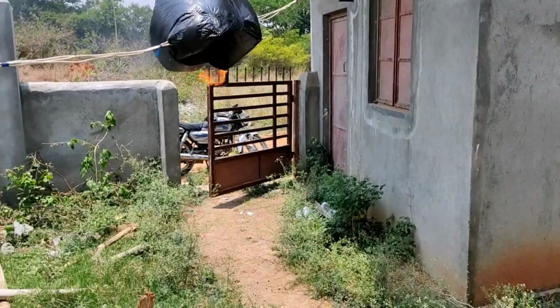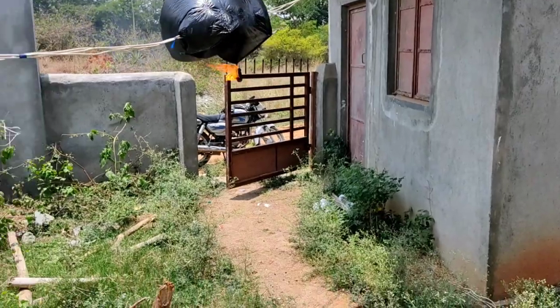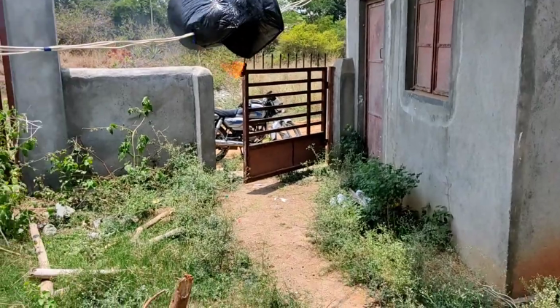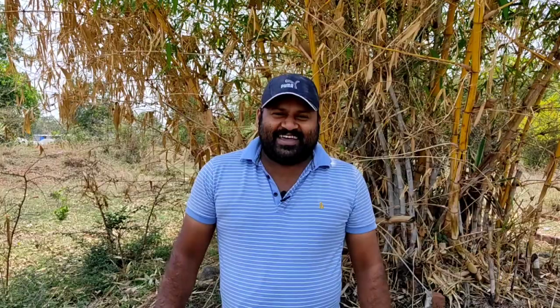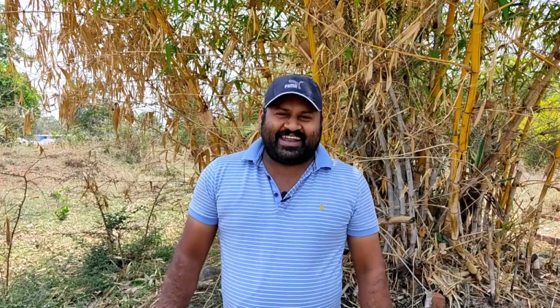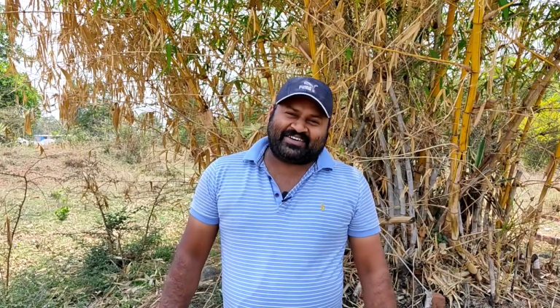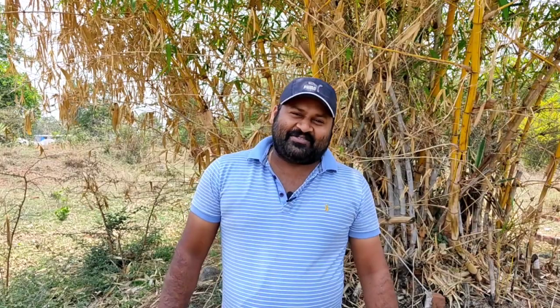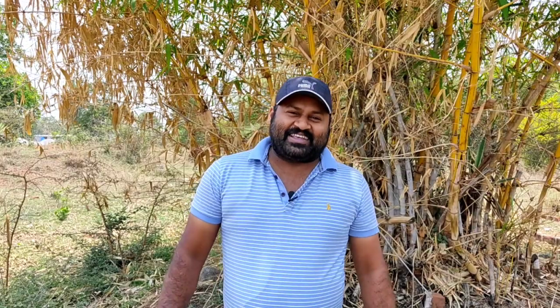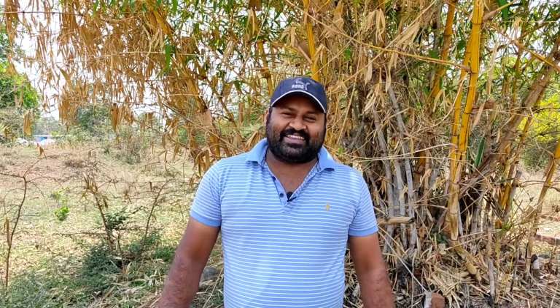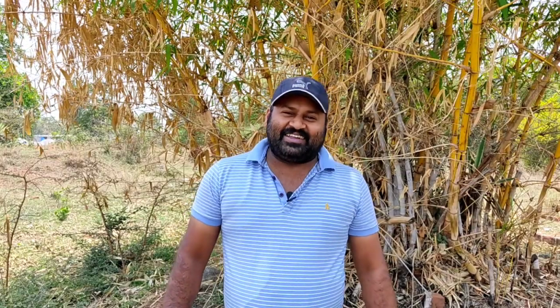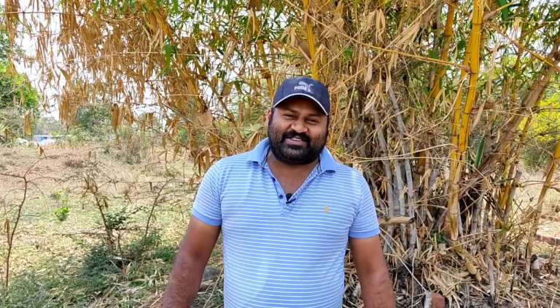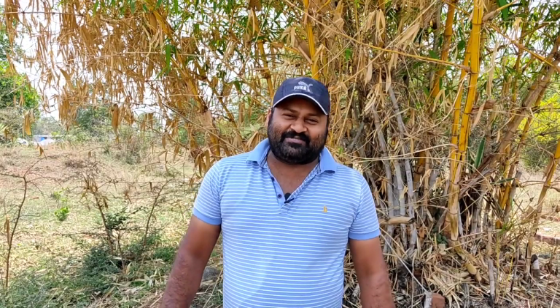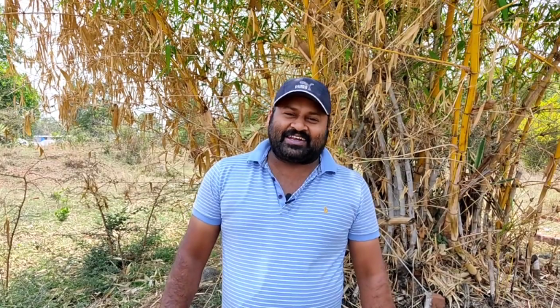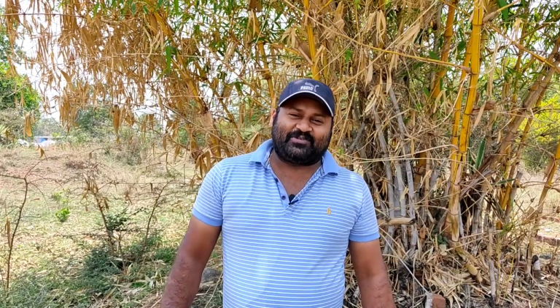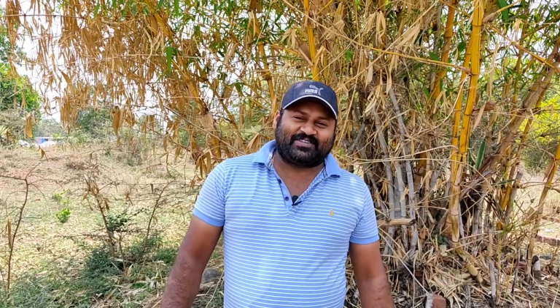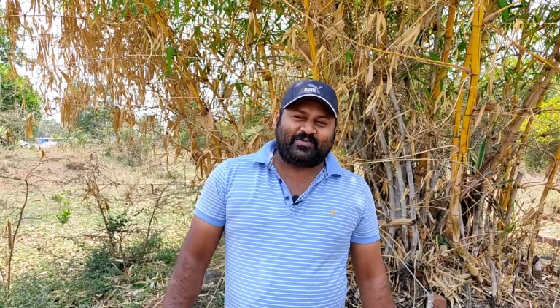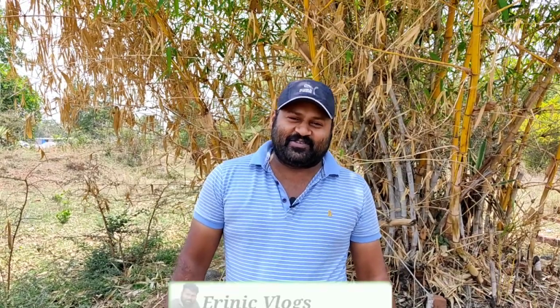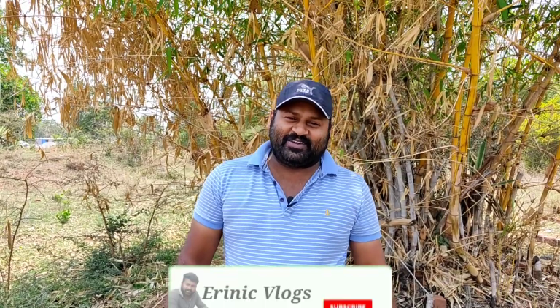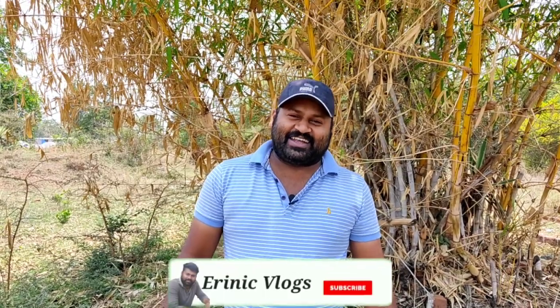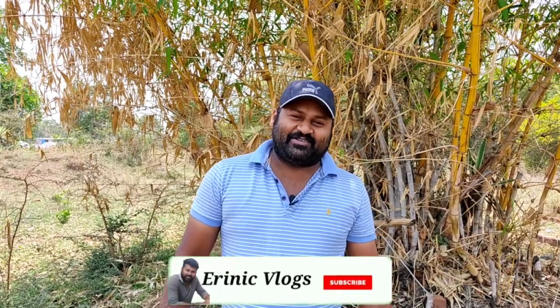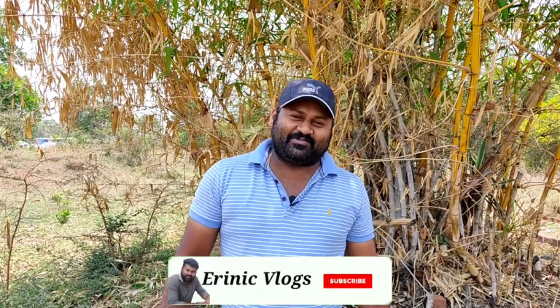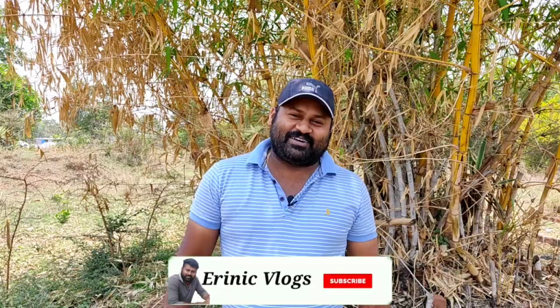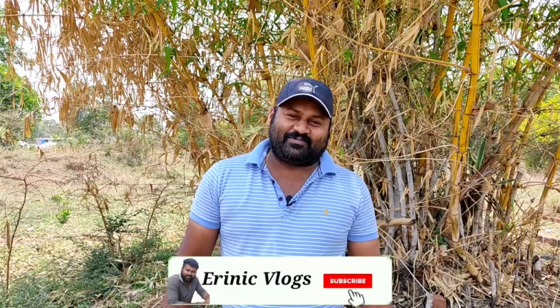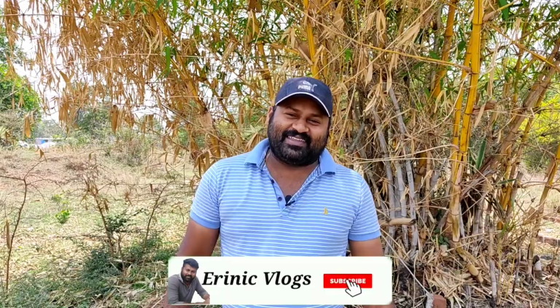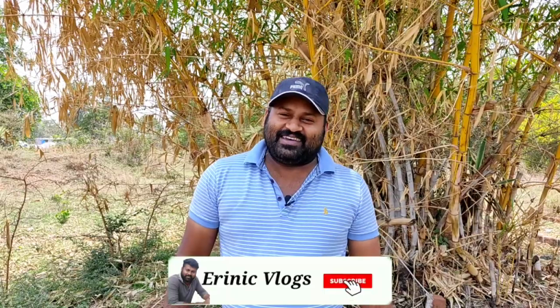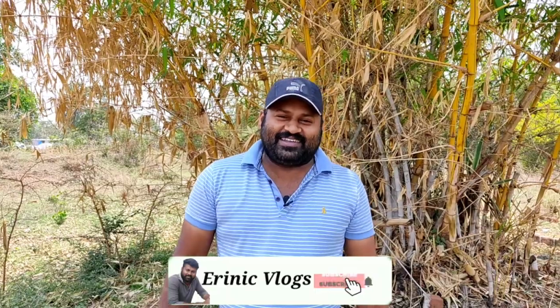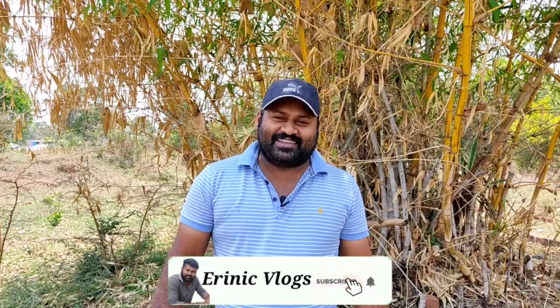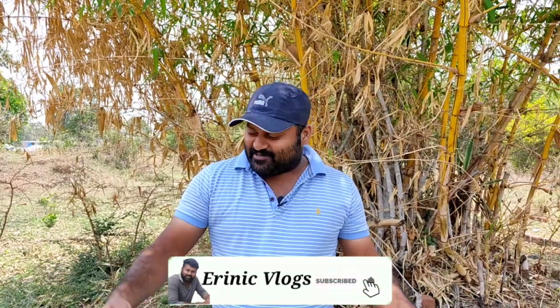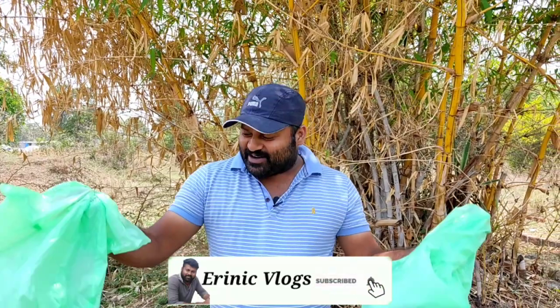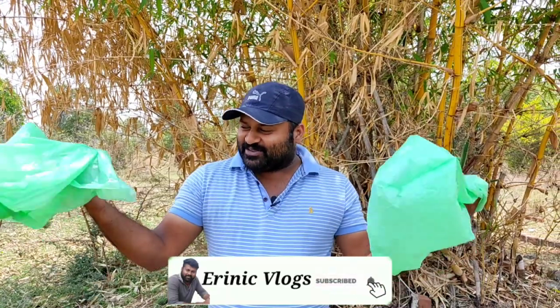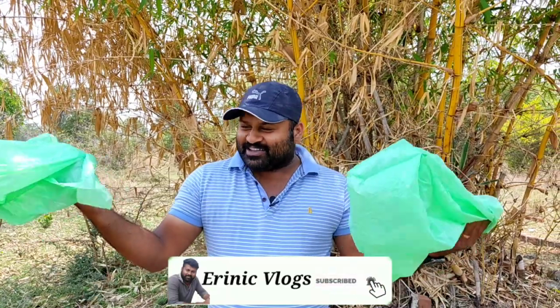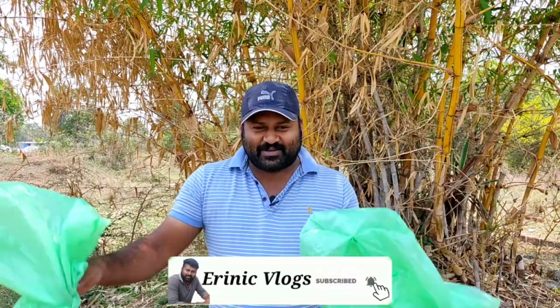Hello everyone, I'm Lijo James — Ernik Vlogs. In the next video, today we have an experiment.